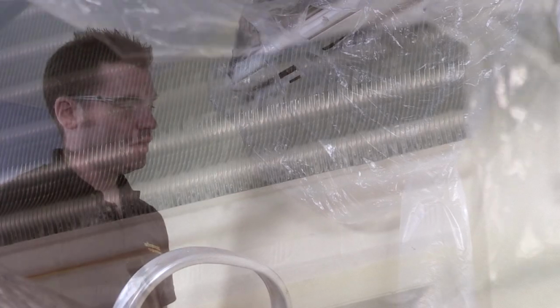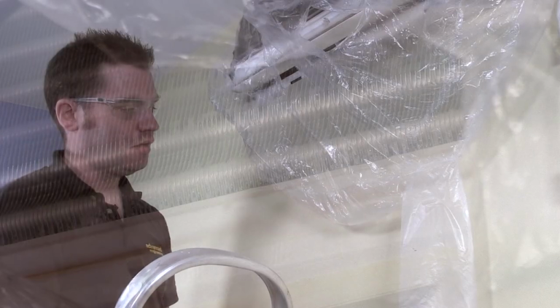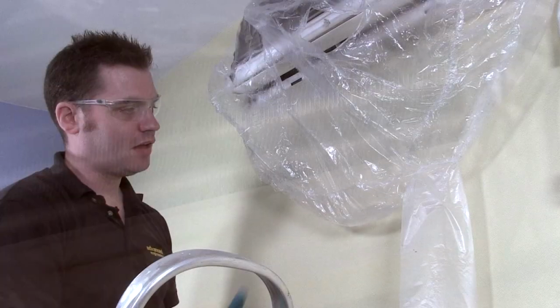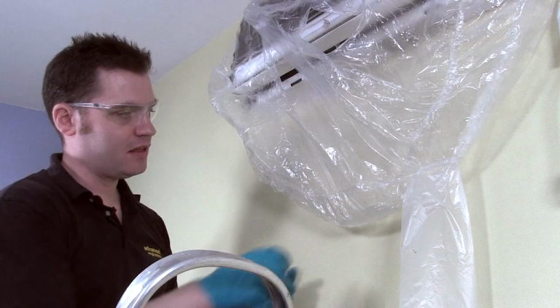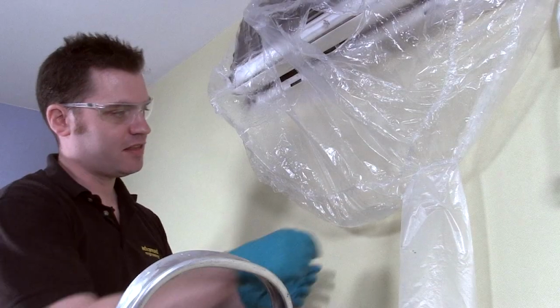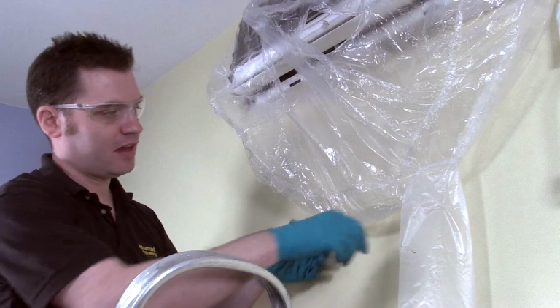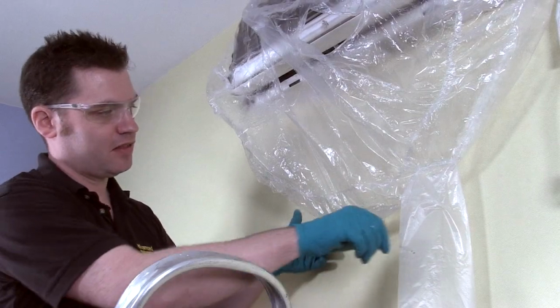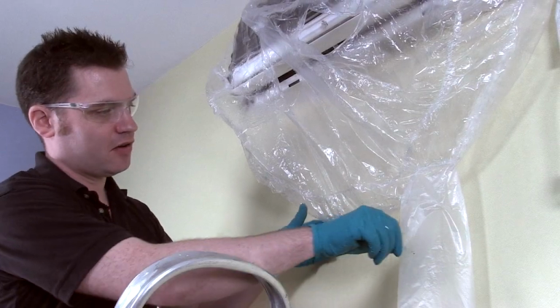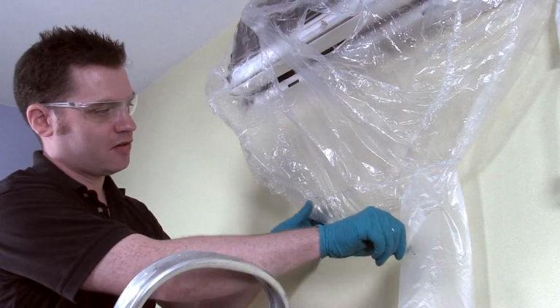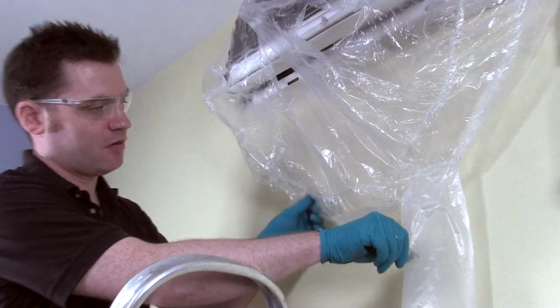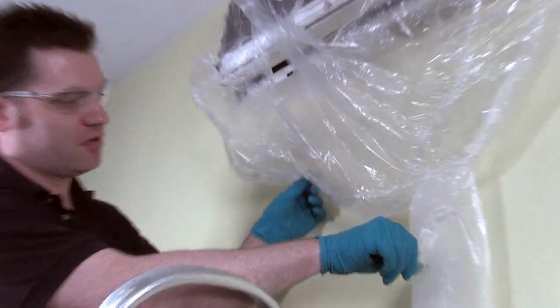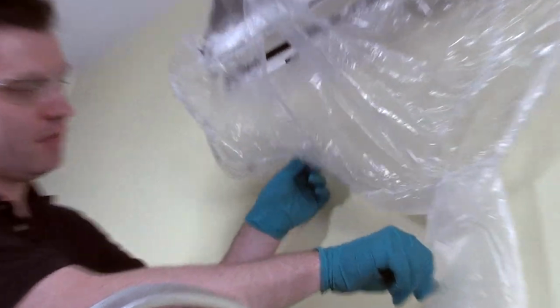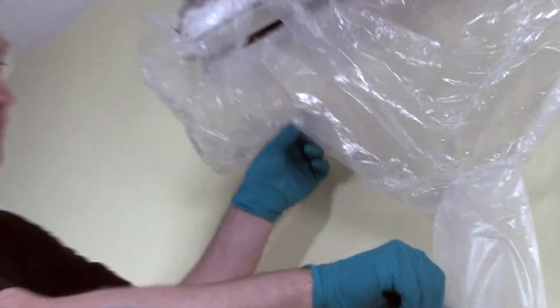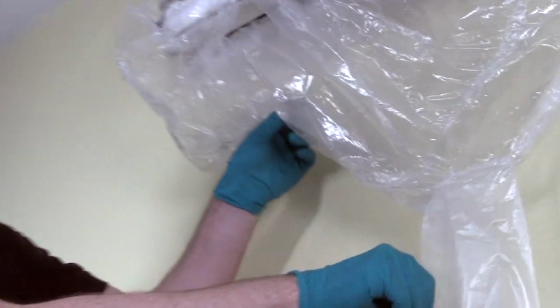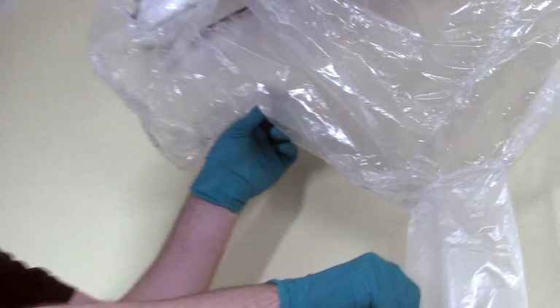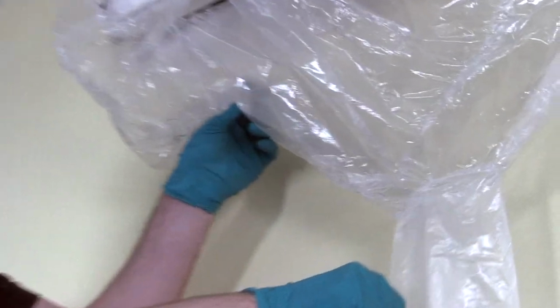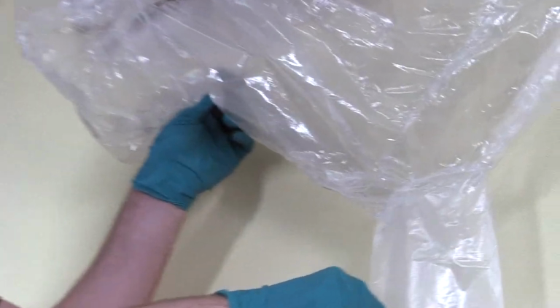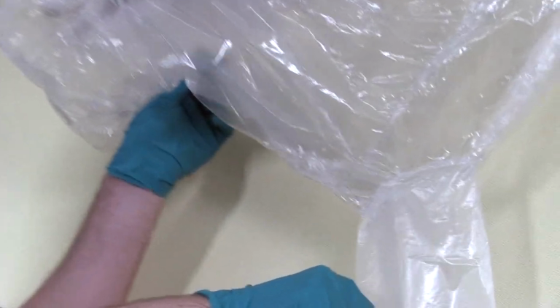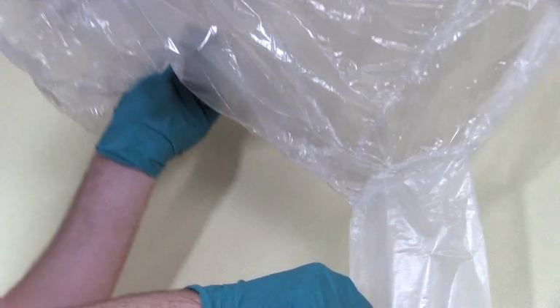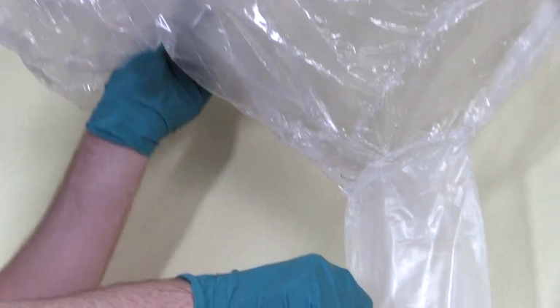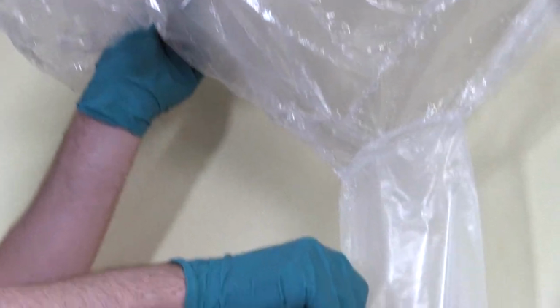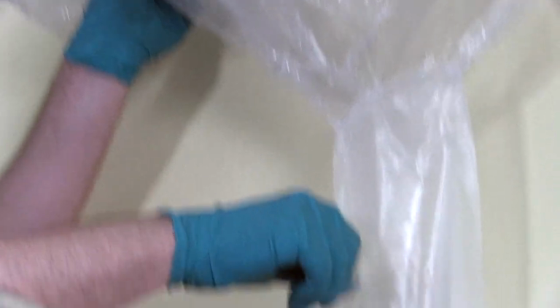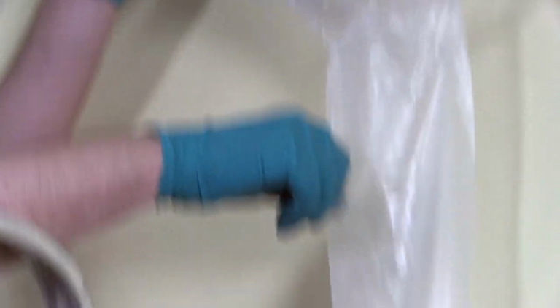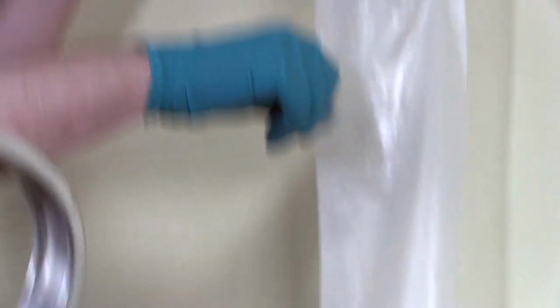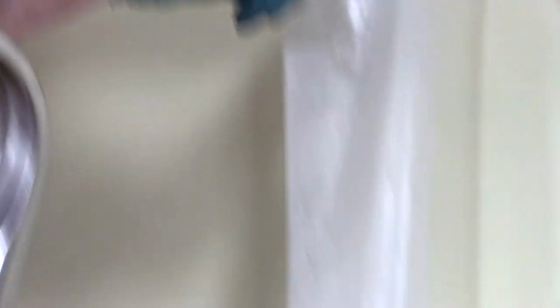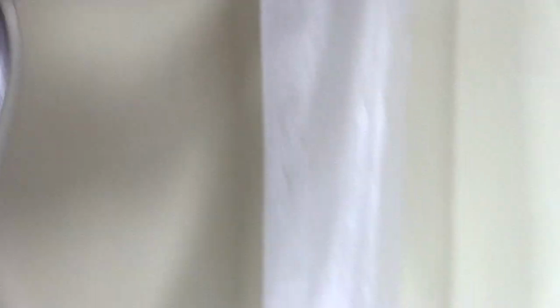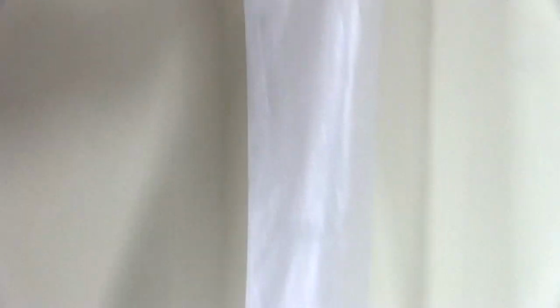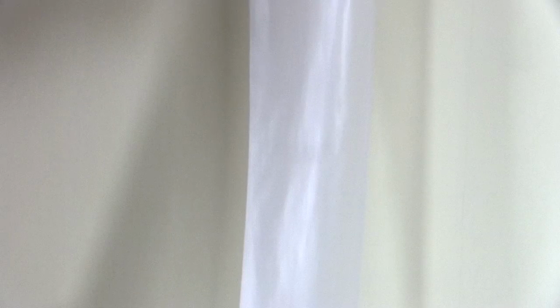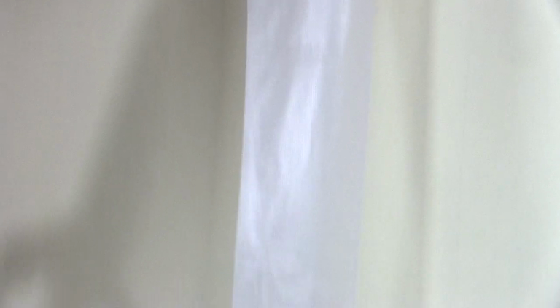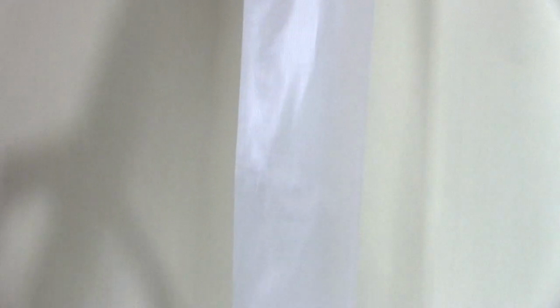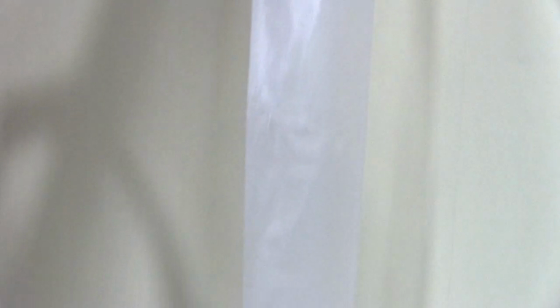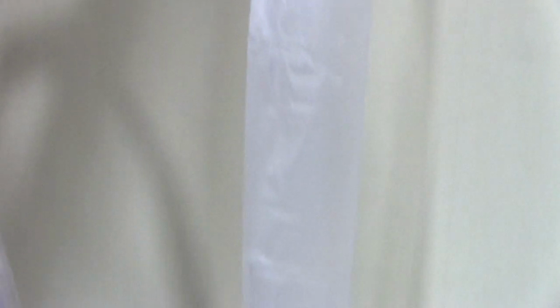If you get any sag in the Tytype, simply lift it up and allow it to go down the drain line.